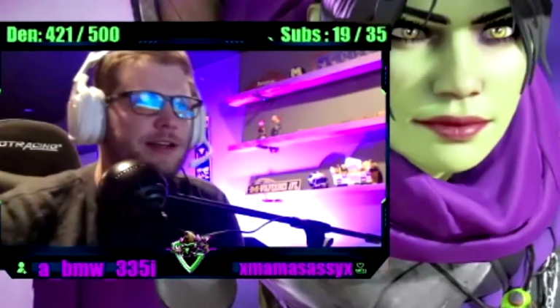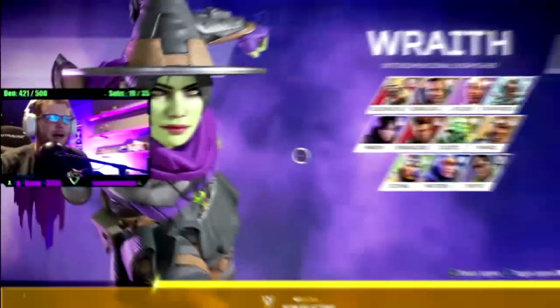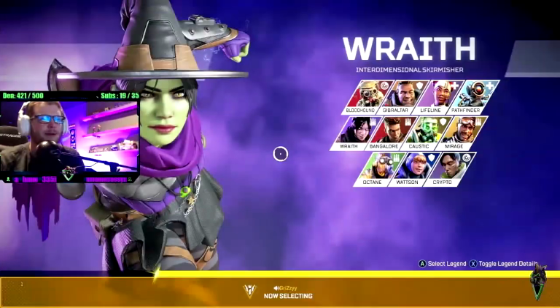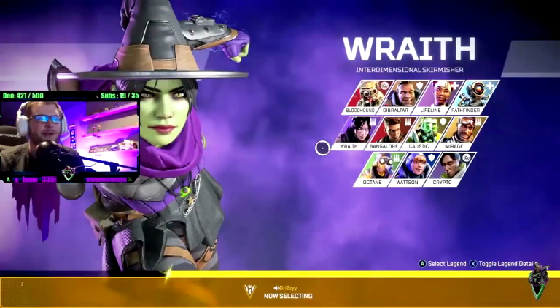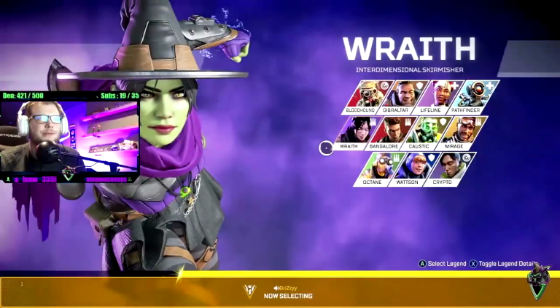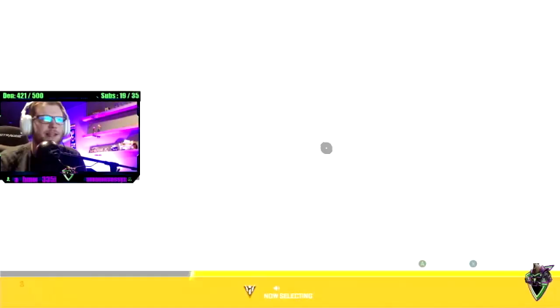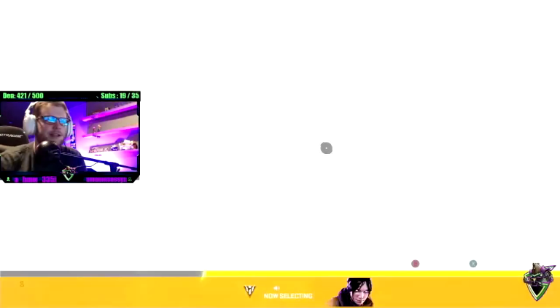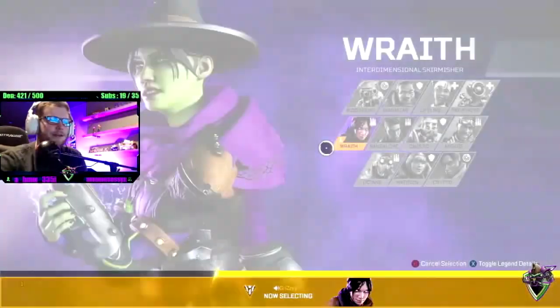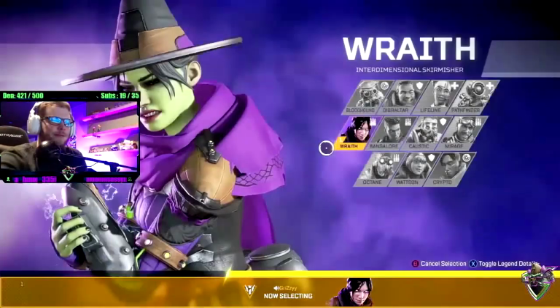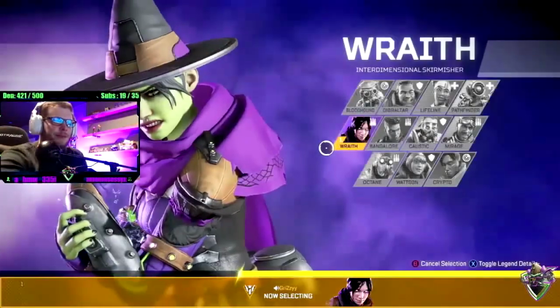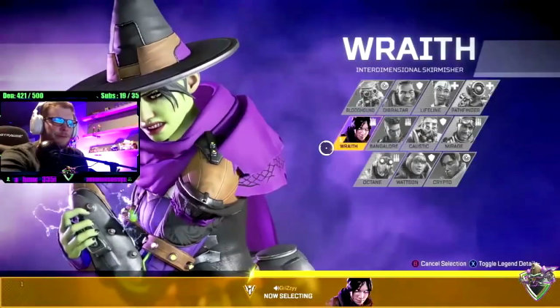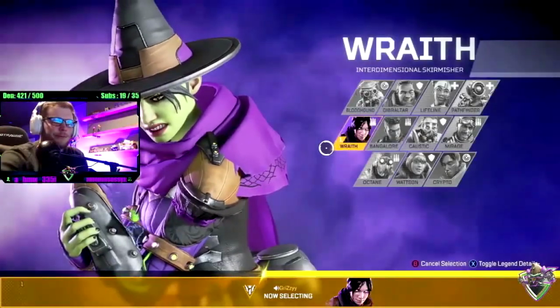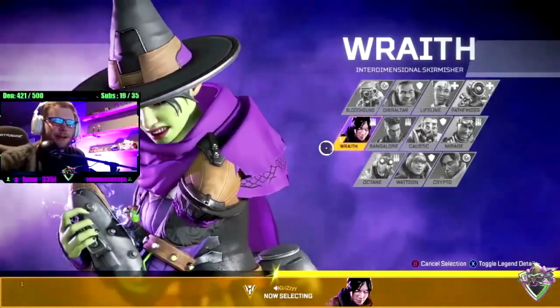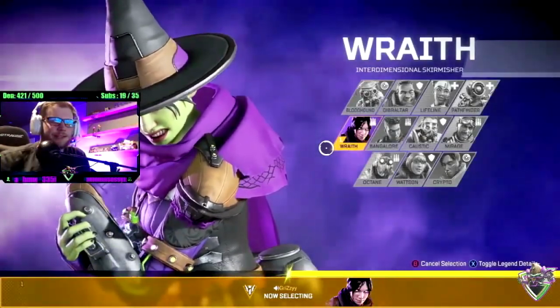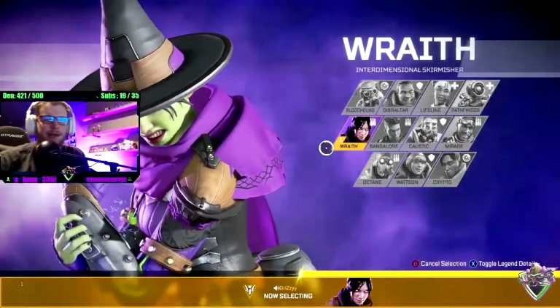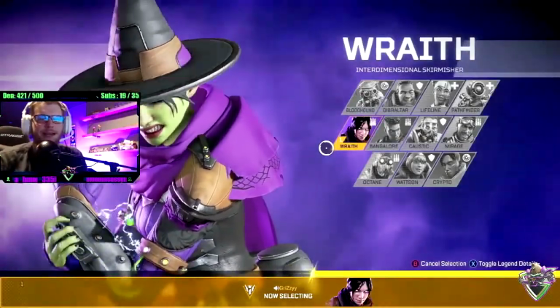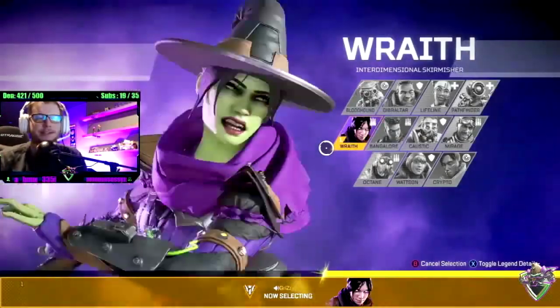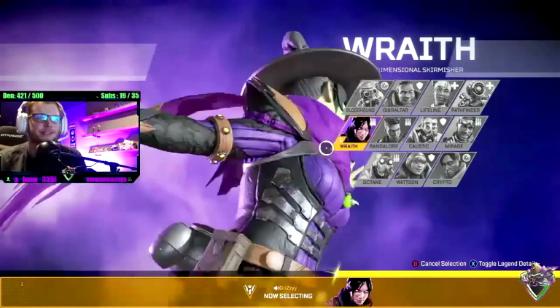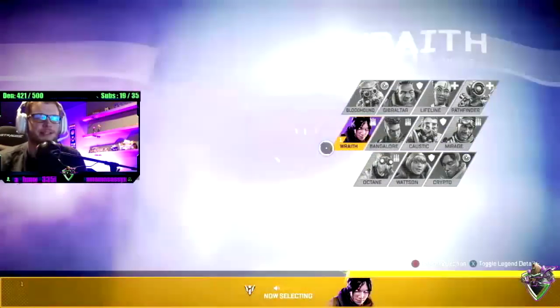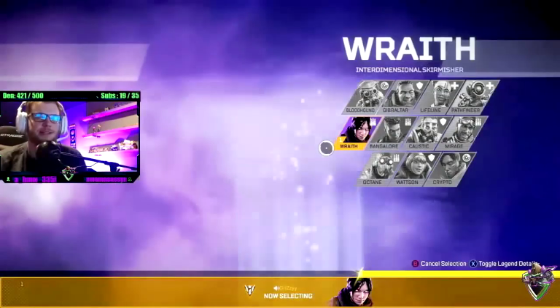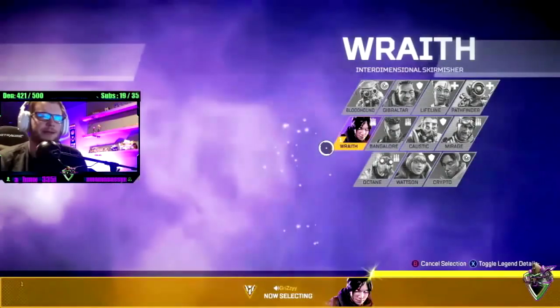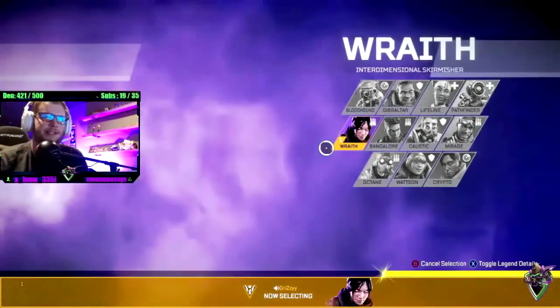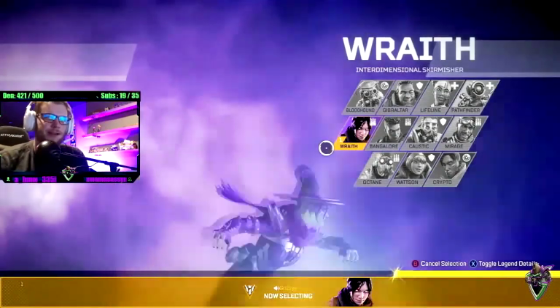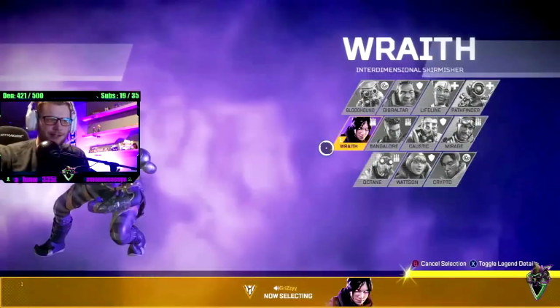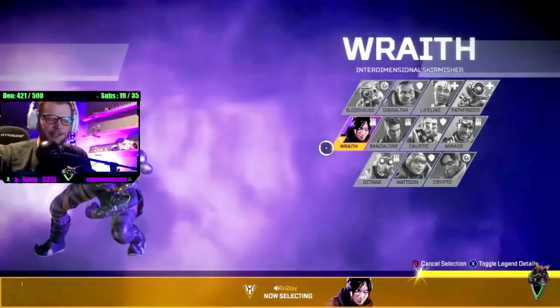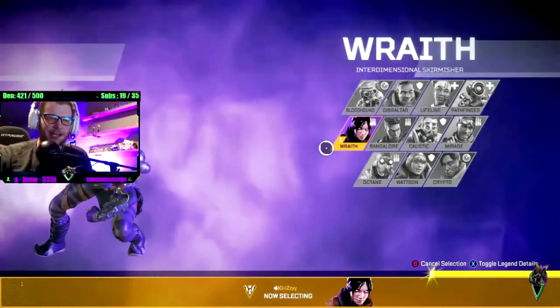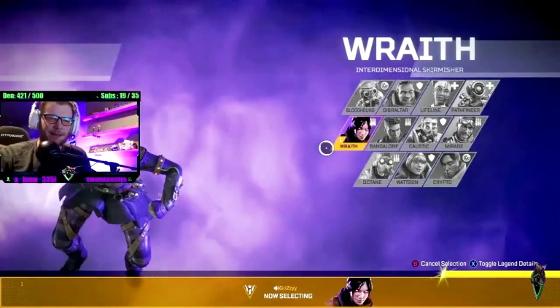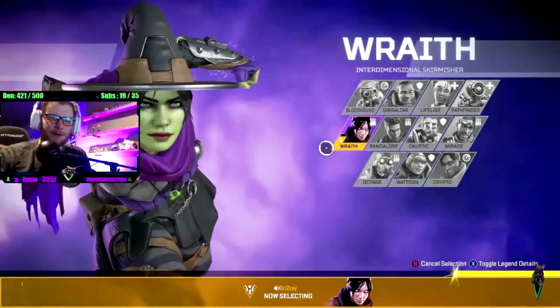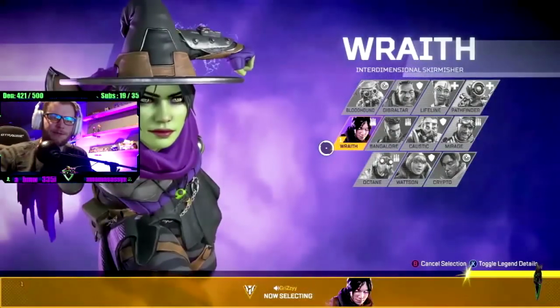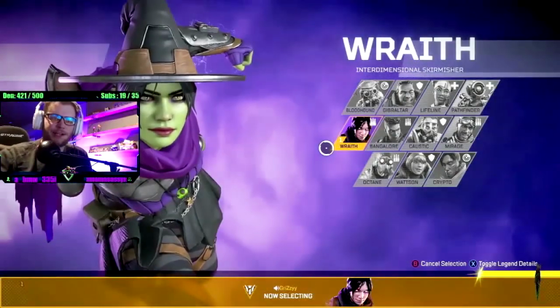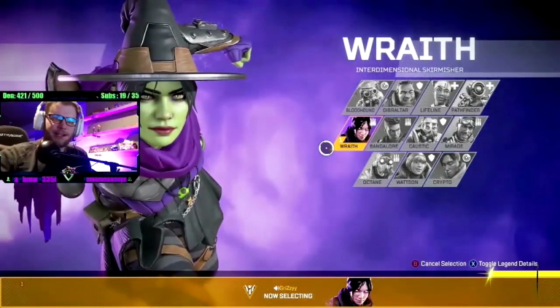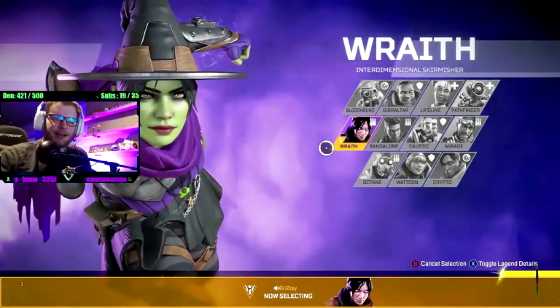I'm going to pick Wraith here. Wraith is bae — she's the best character in this game mode for getting out.